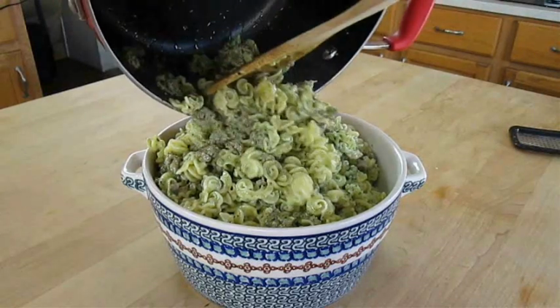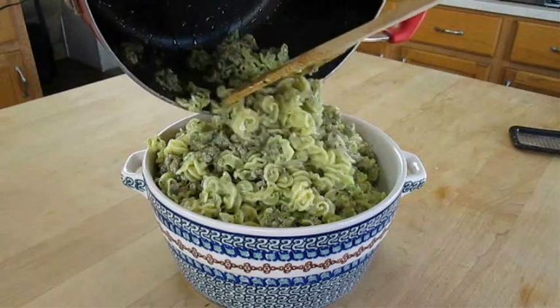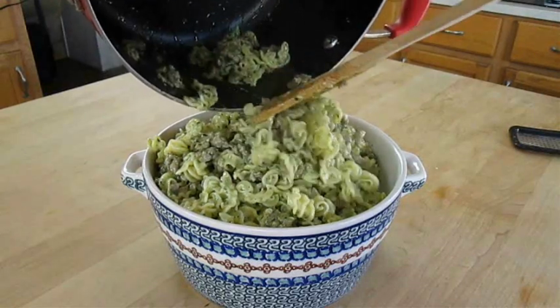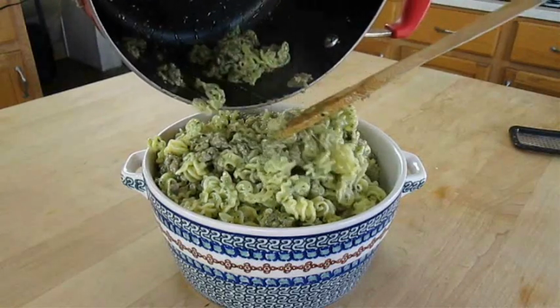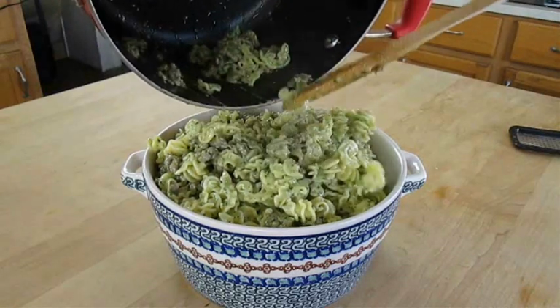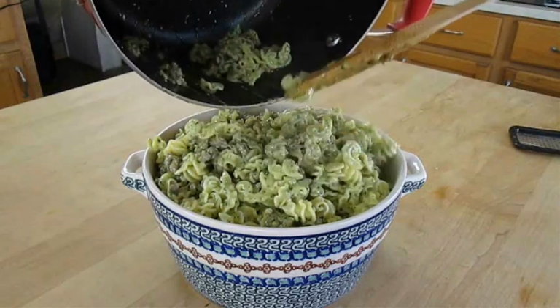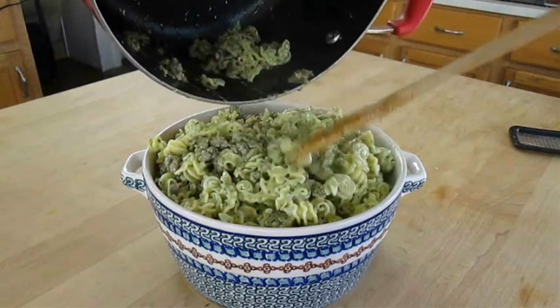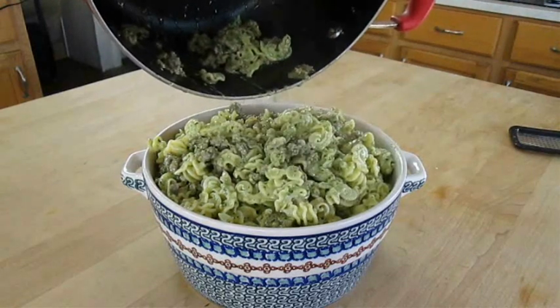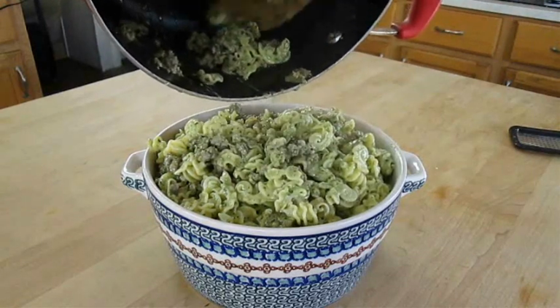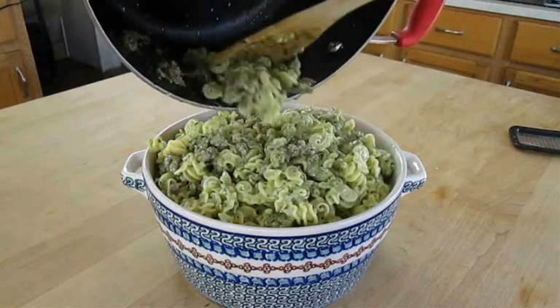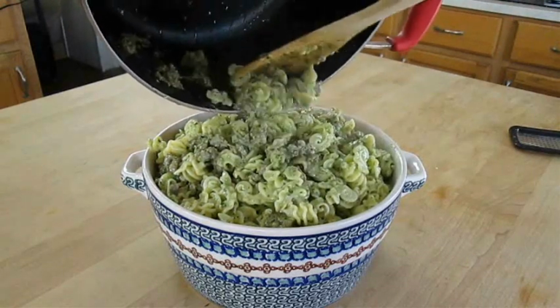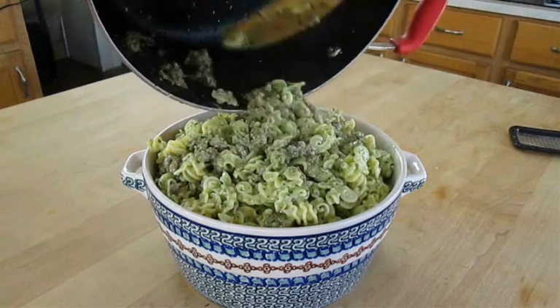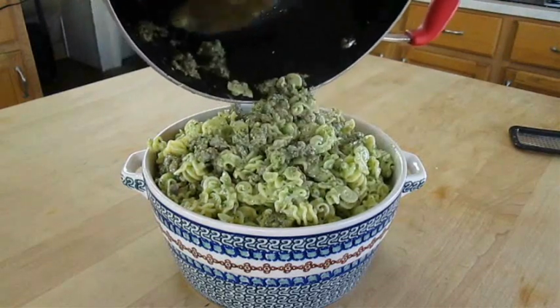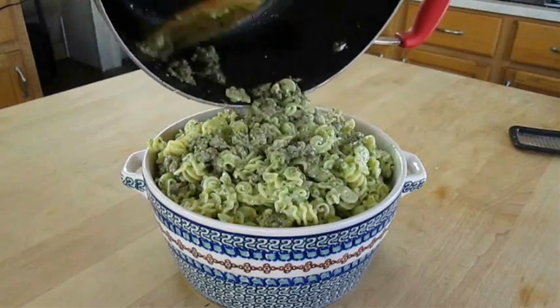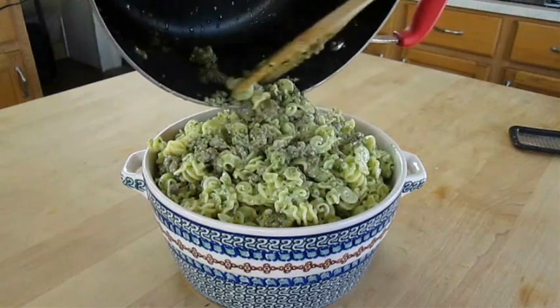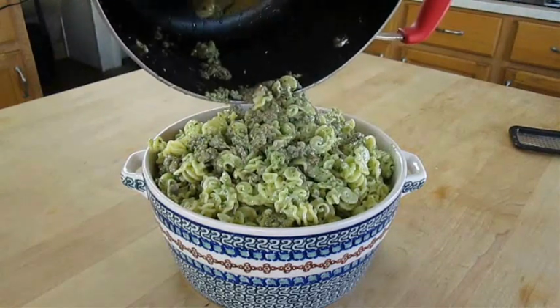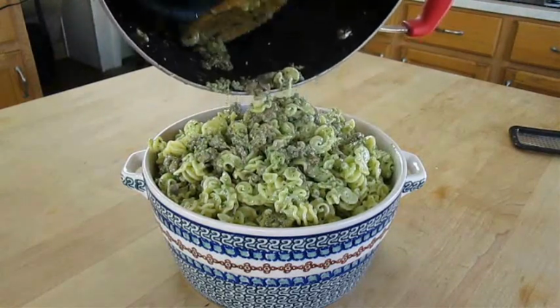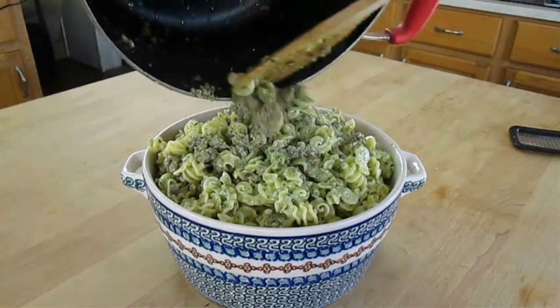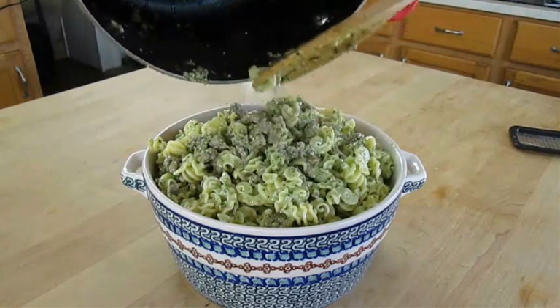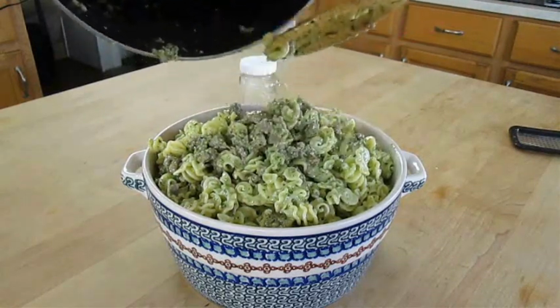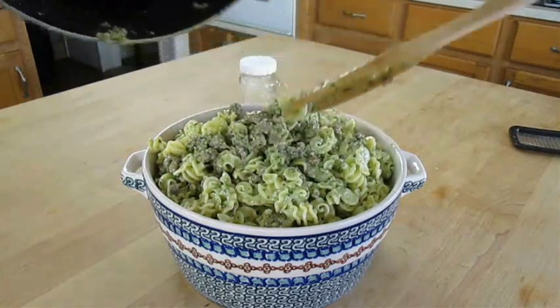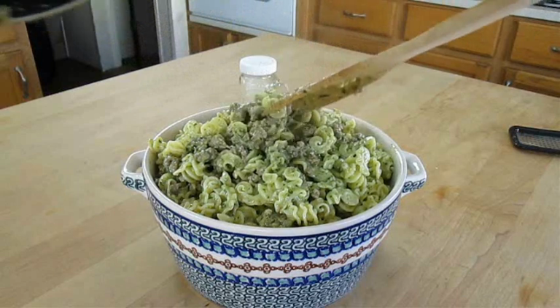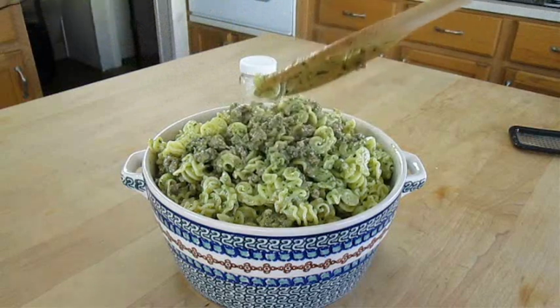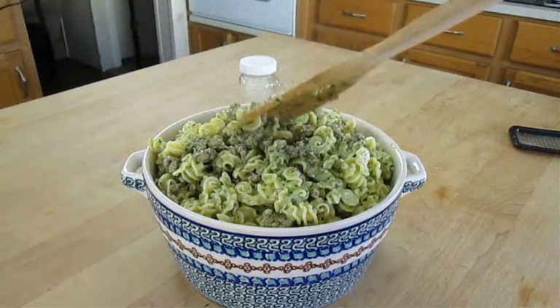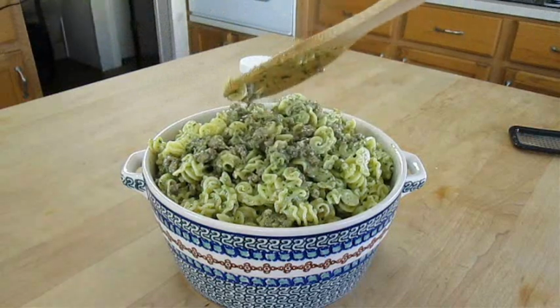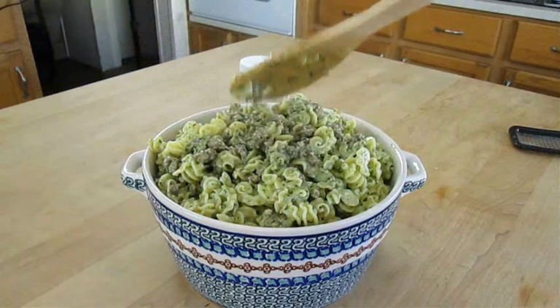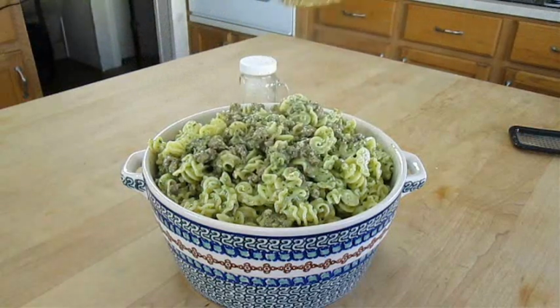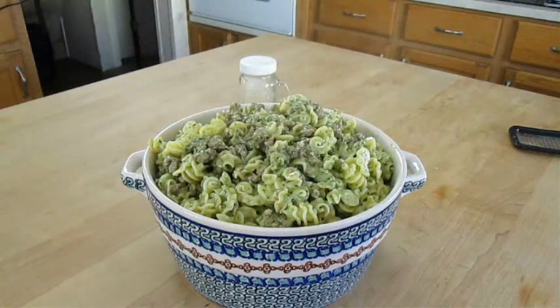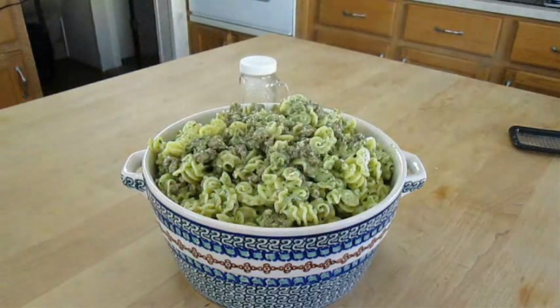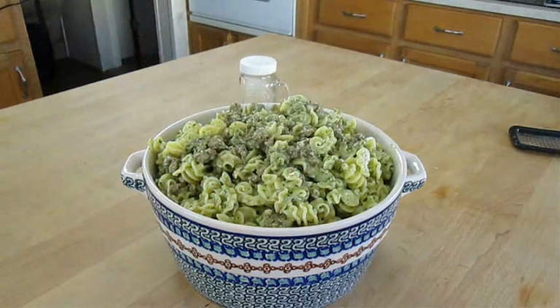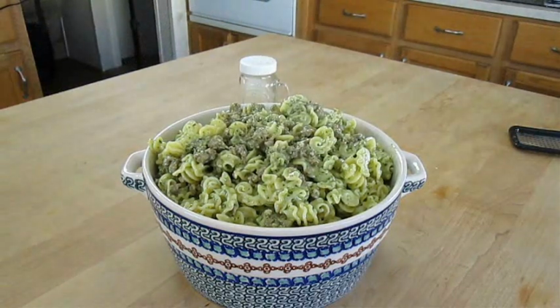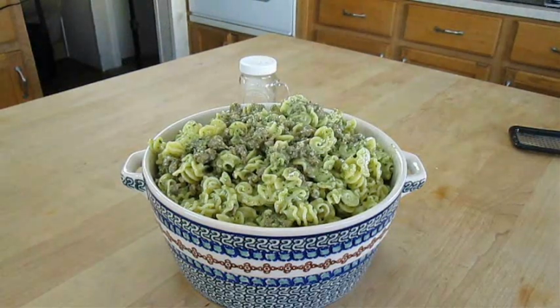On a side note, if you don't want sausage in your pasta, good alternatives are chicken, shrimp and scallops, or even clams.